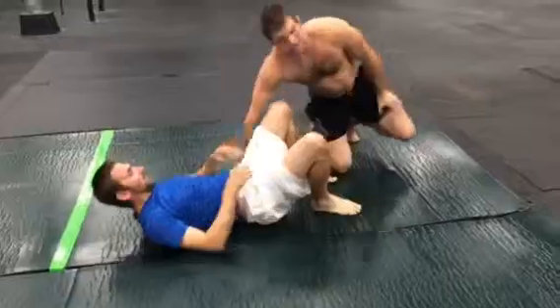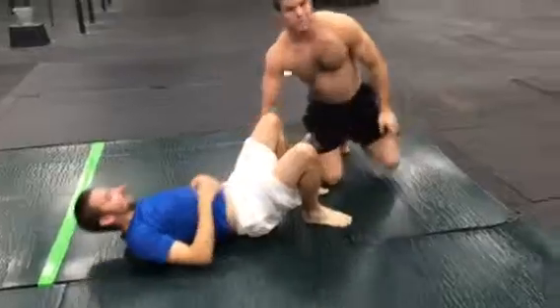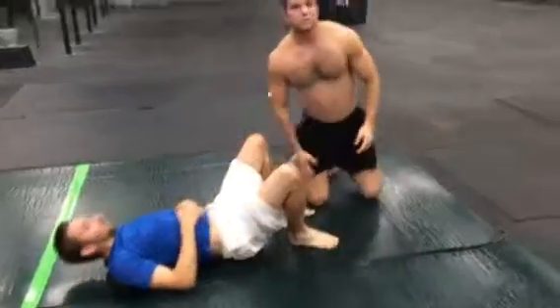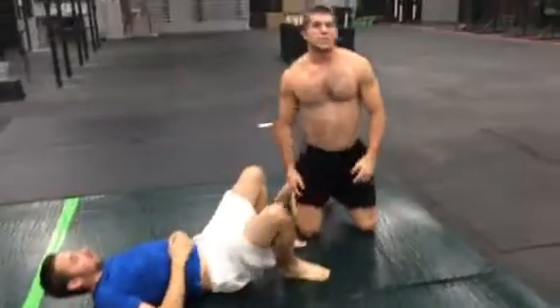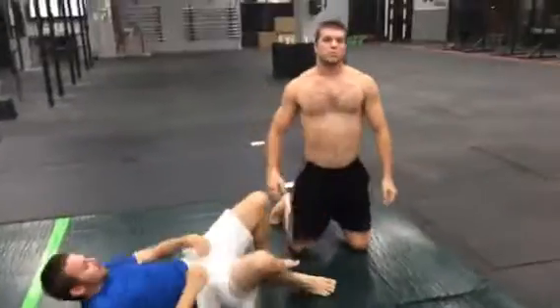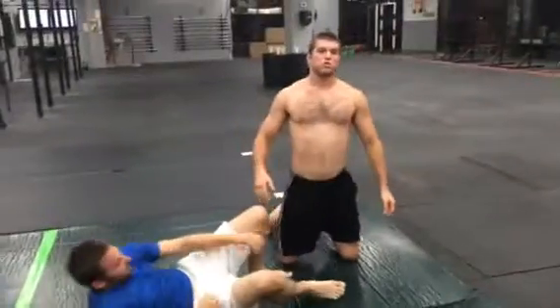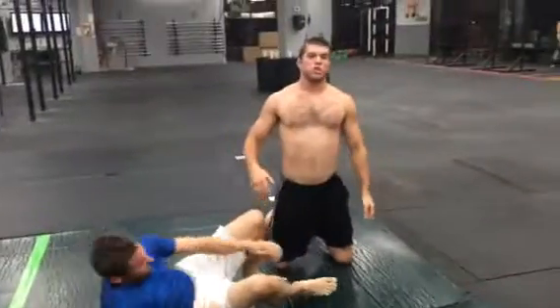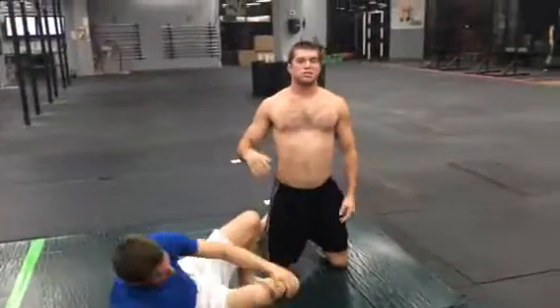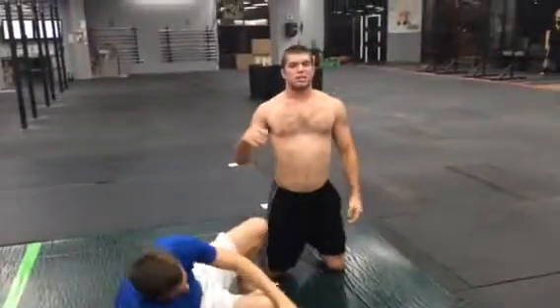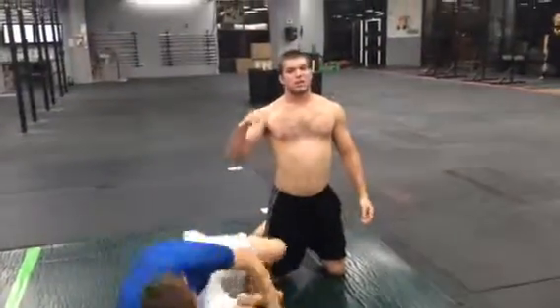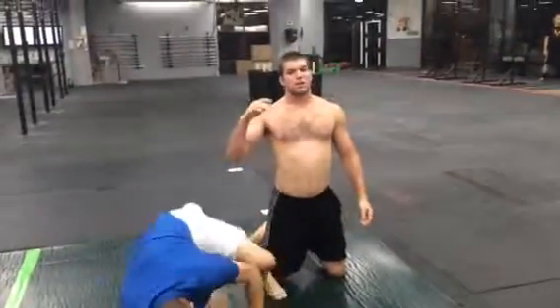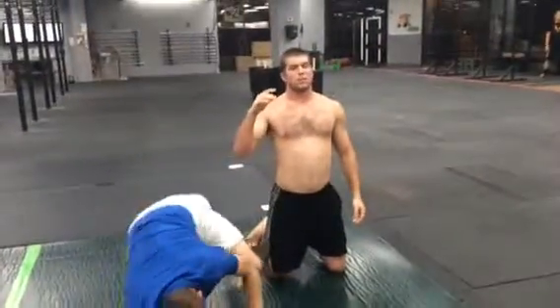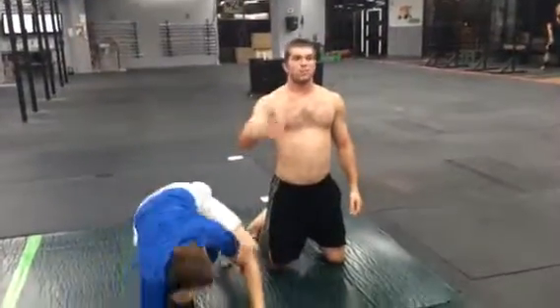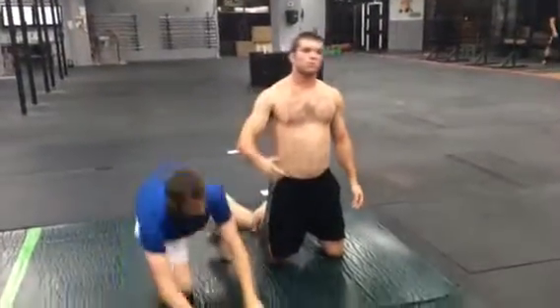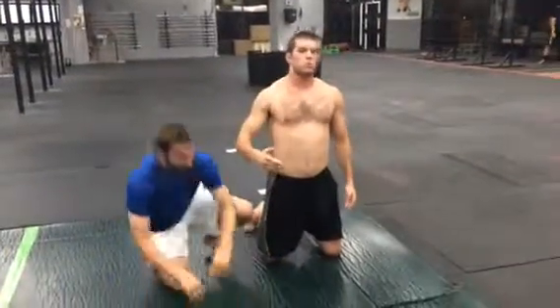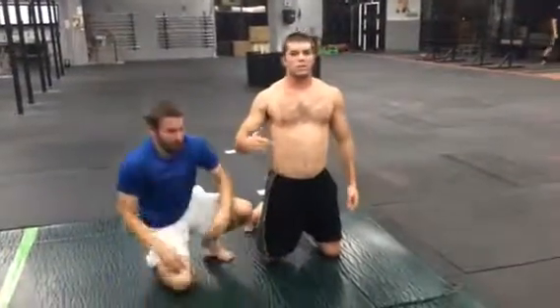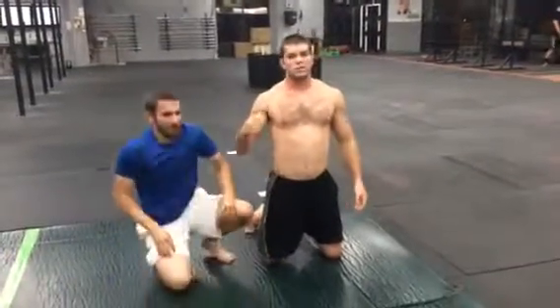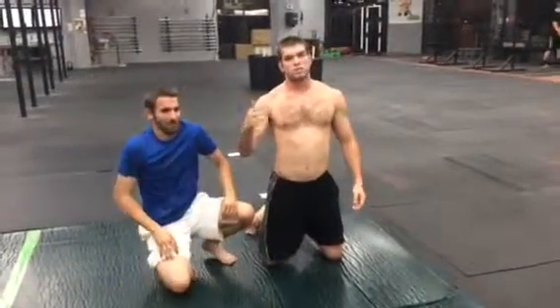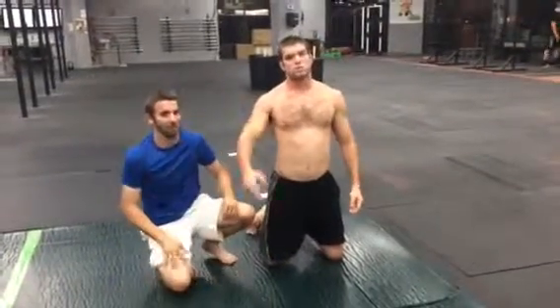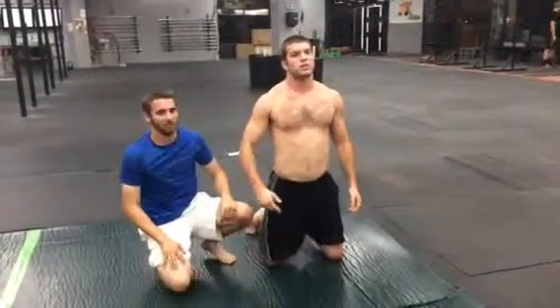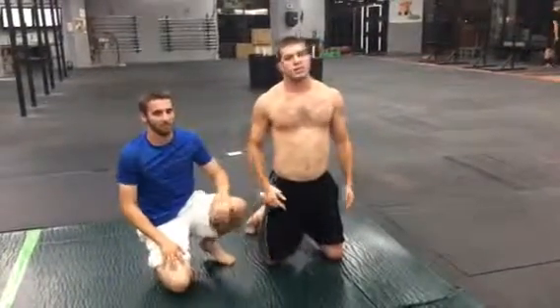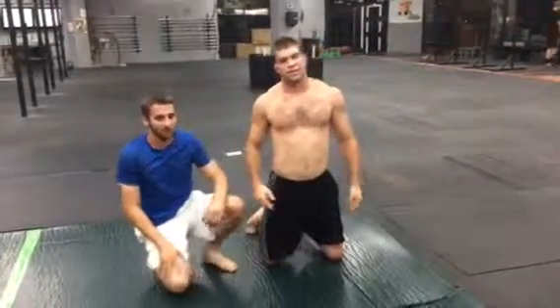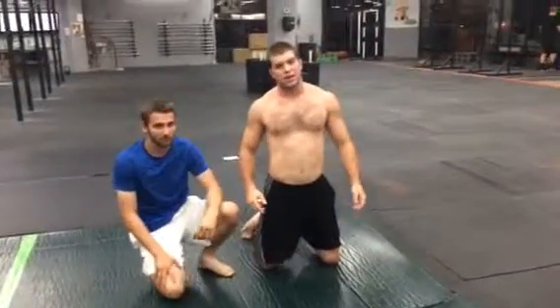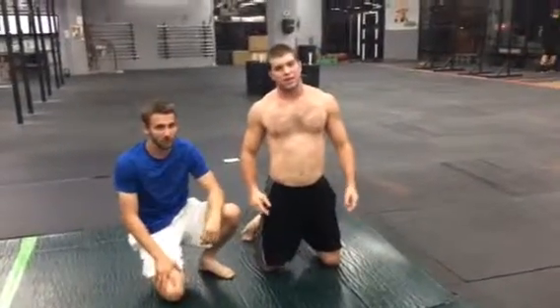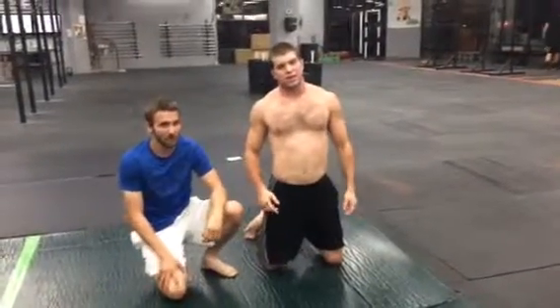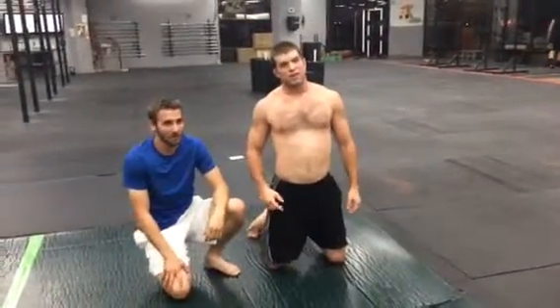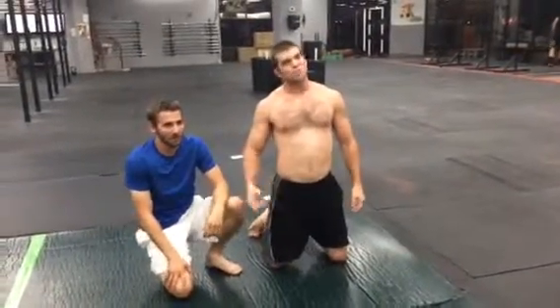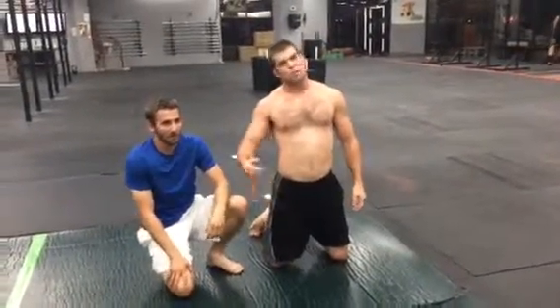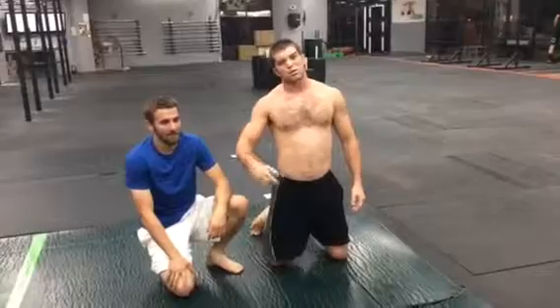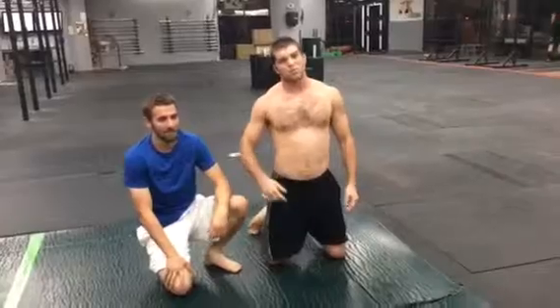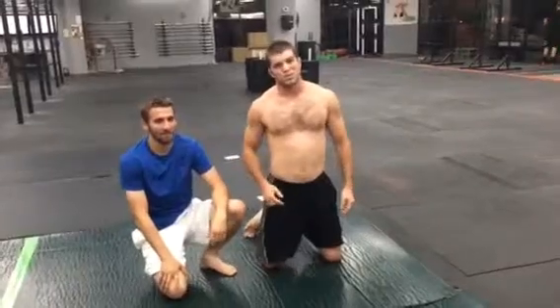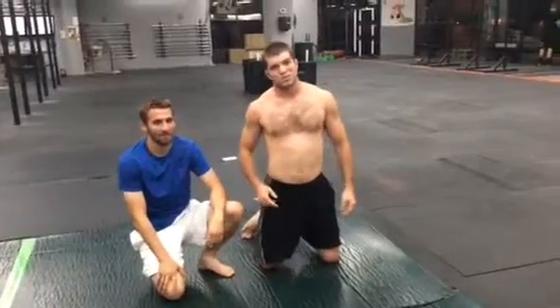Dan Huber, Dan Huber Training. Check out the Facebook page, danhubertraining.com, and come down and train with us.